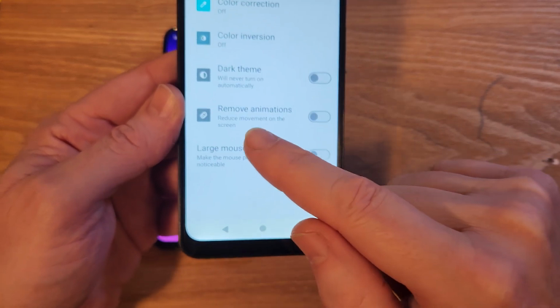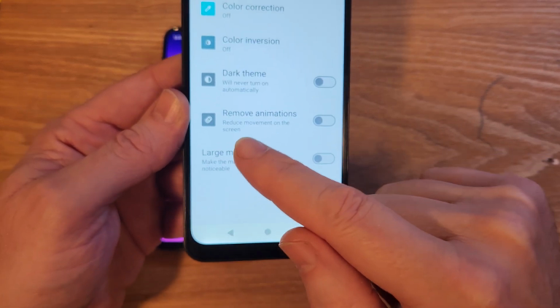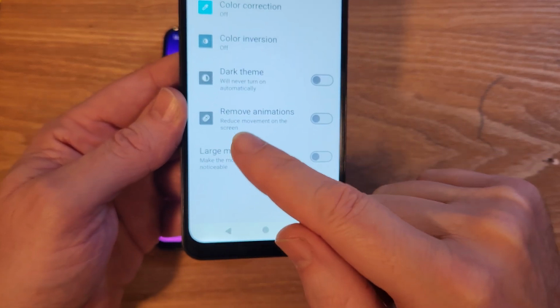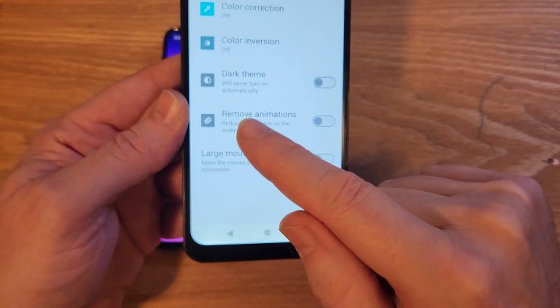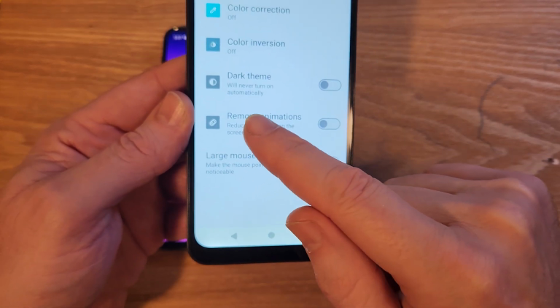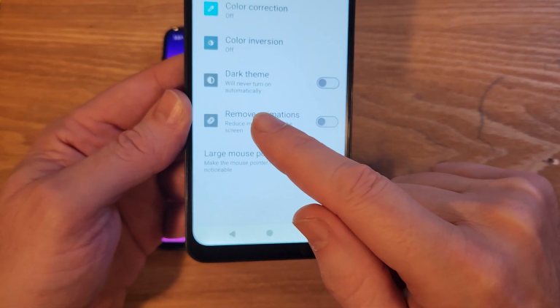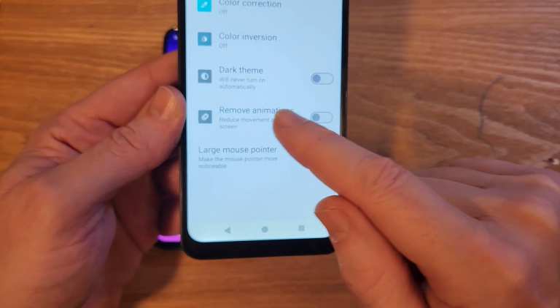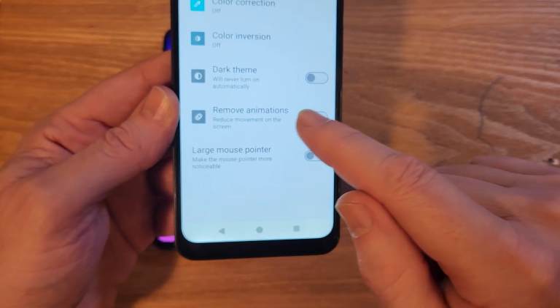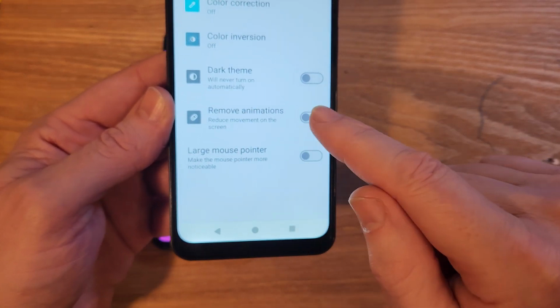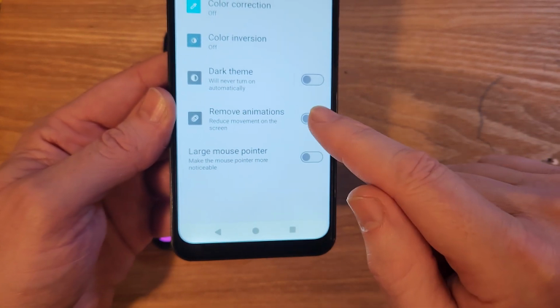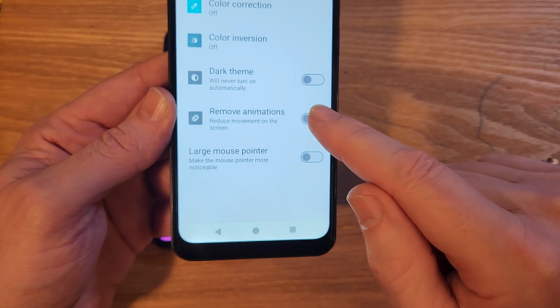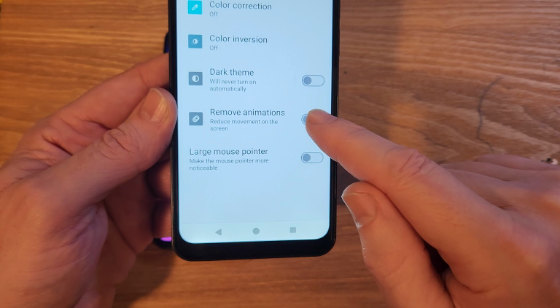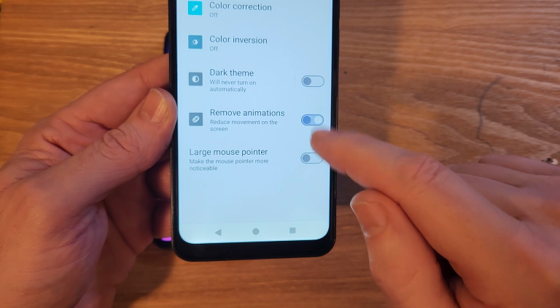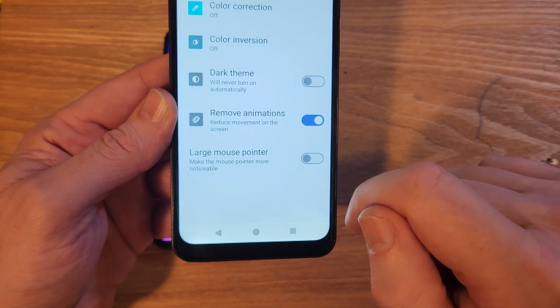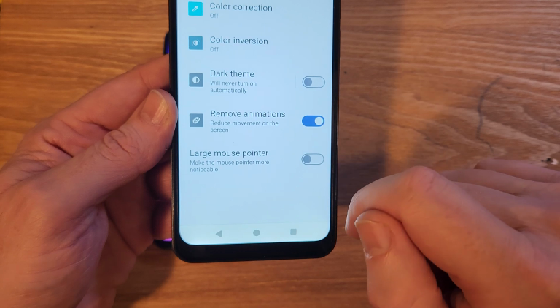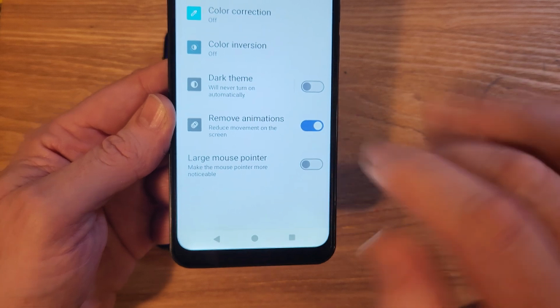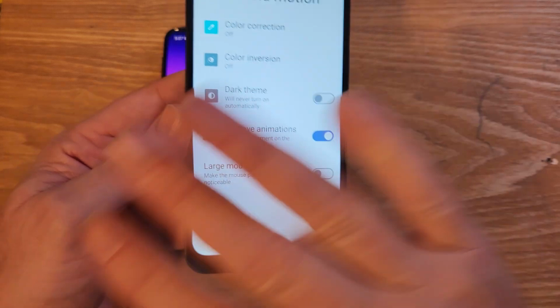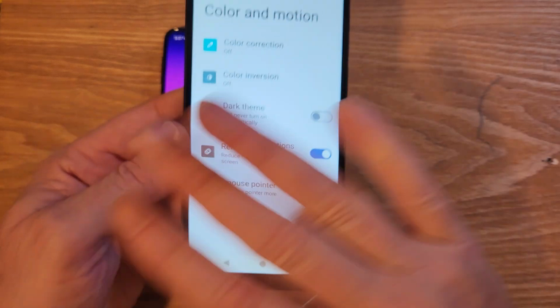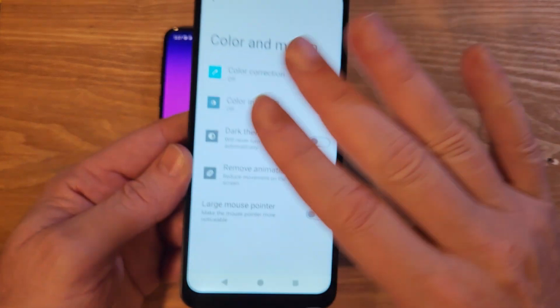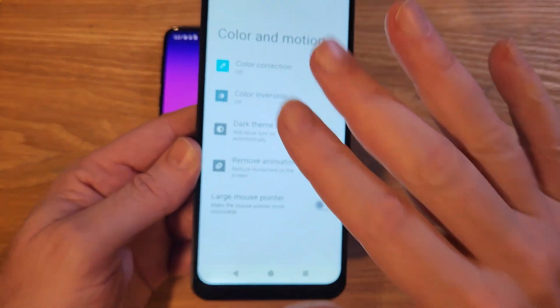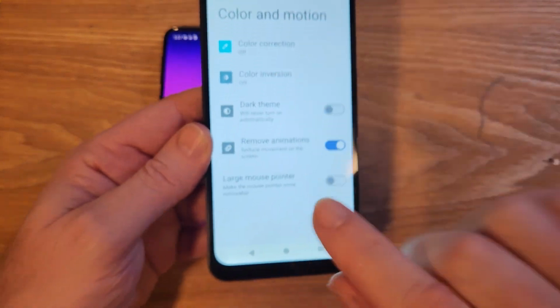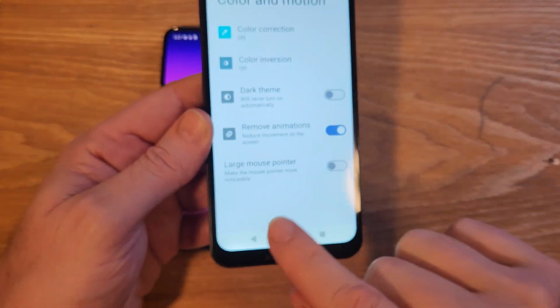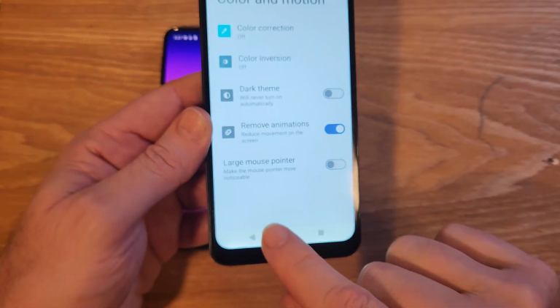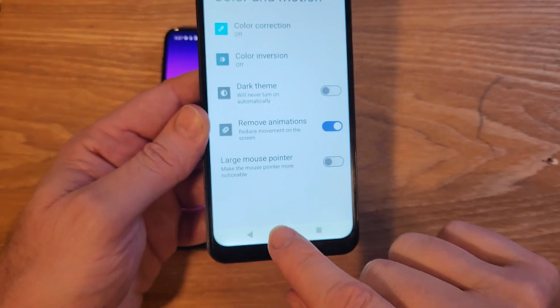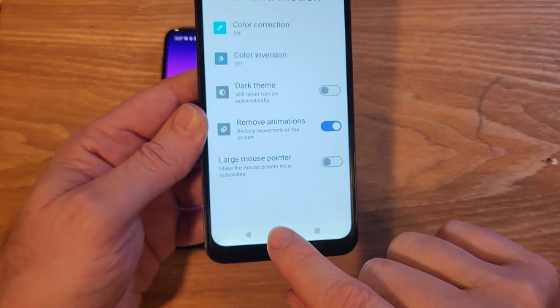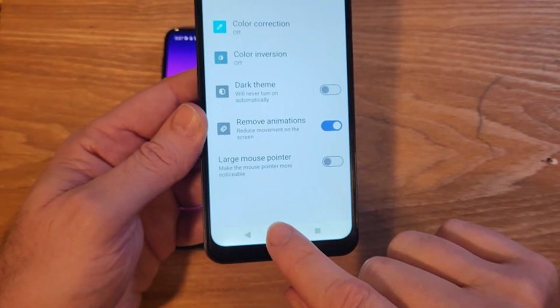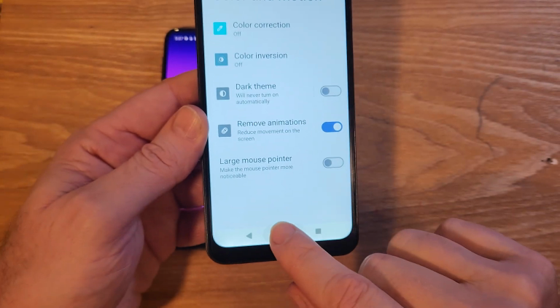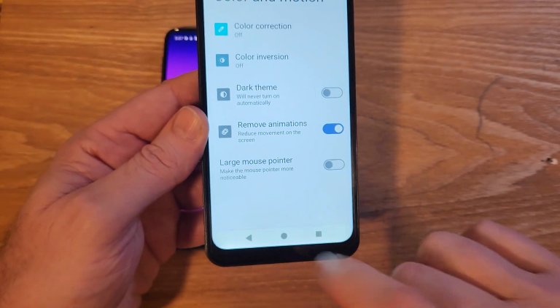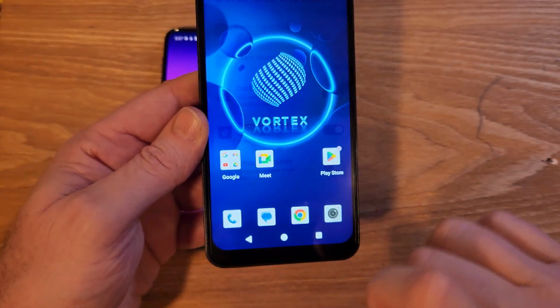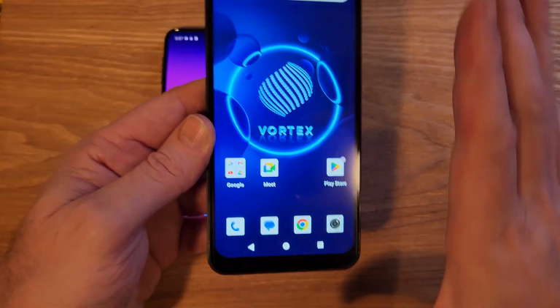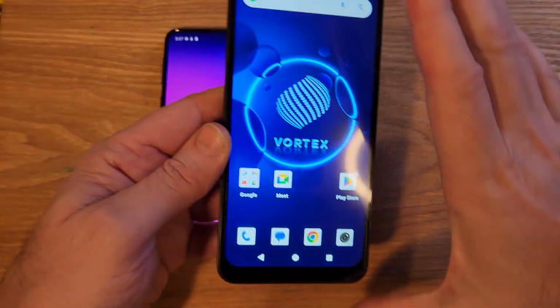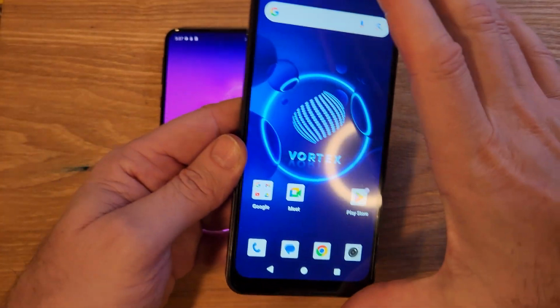All we're going to do is remove animations. That's the only thing that we're going to do.